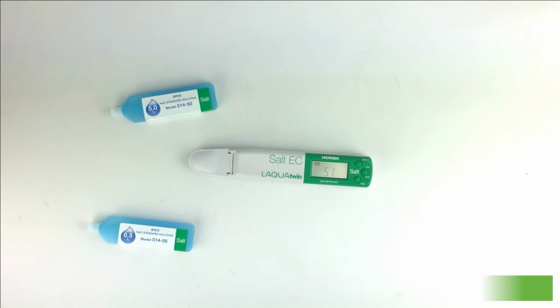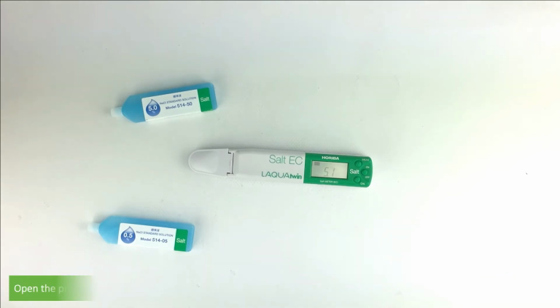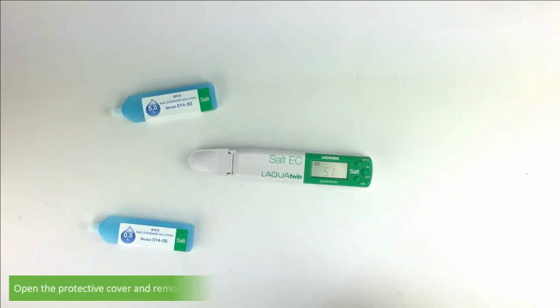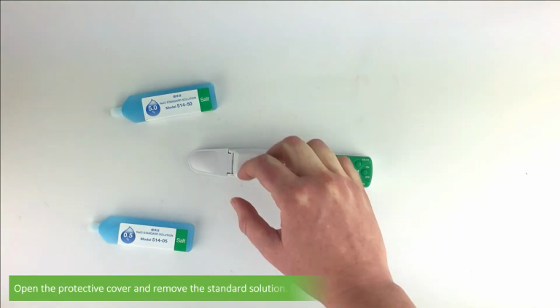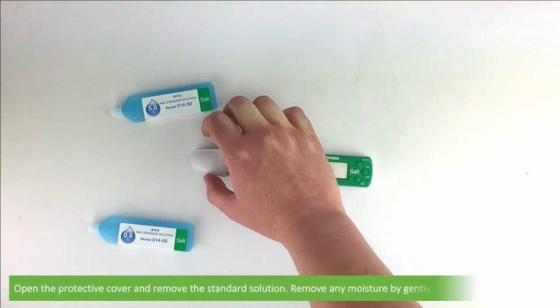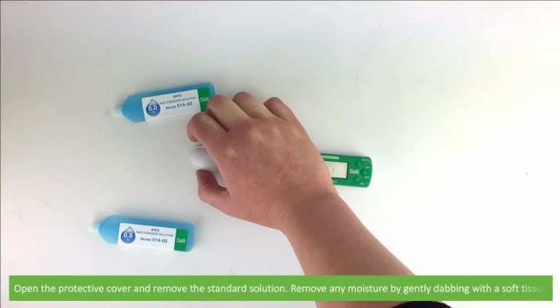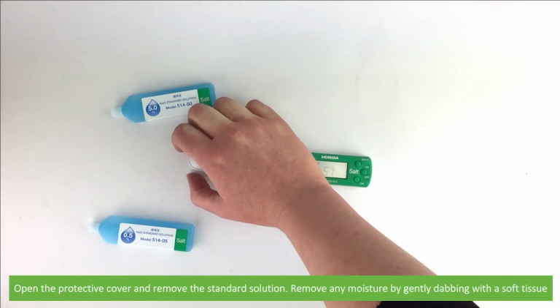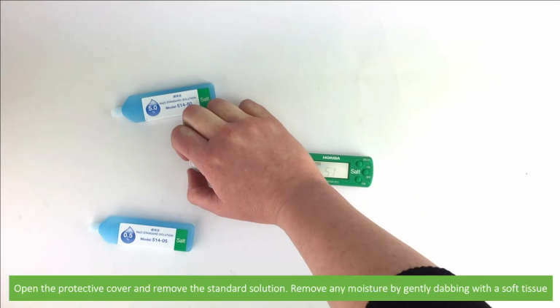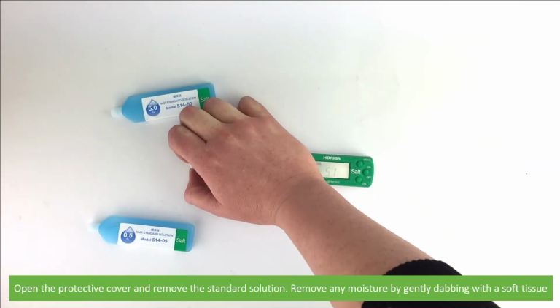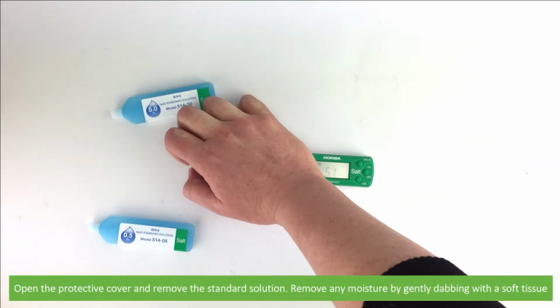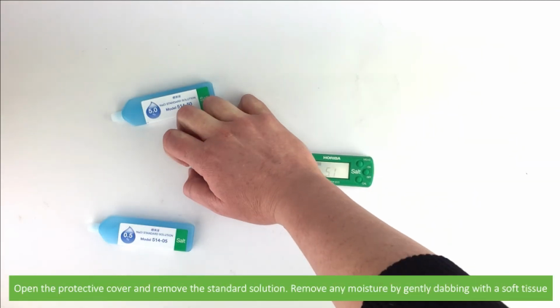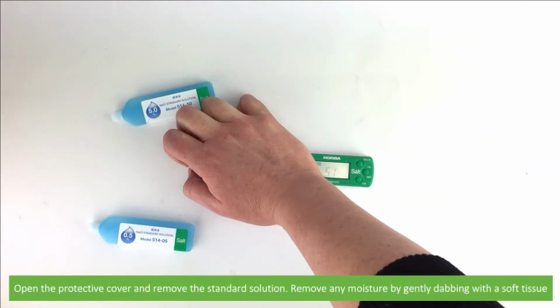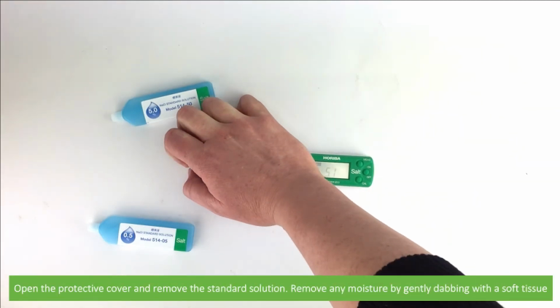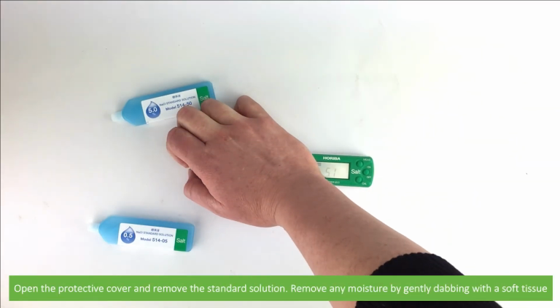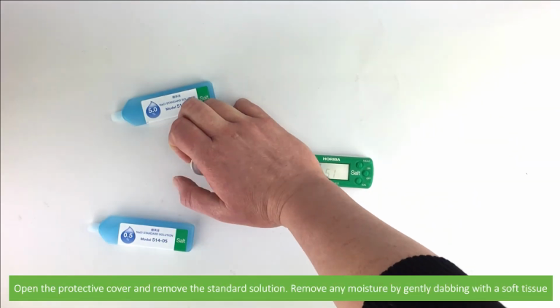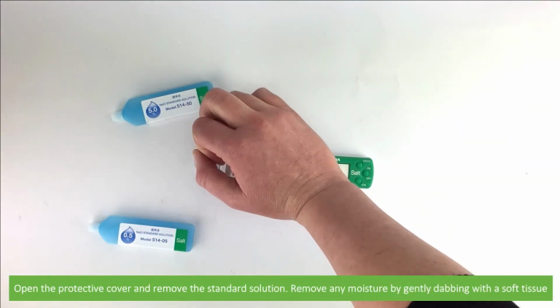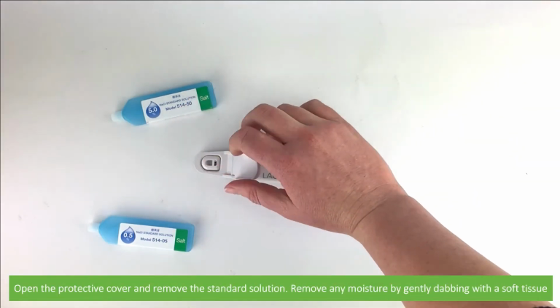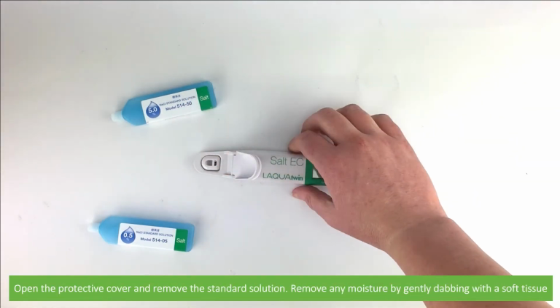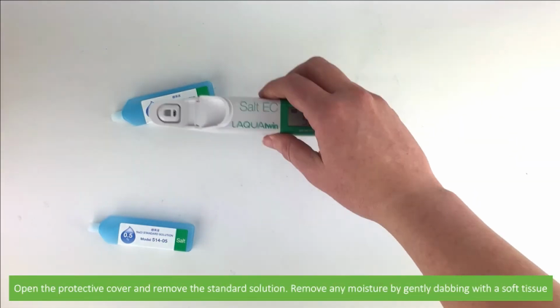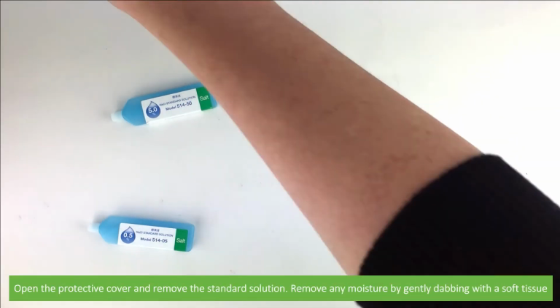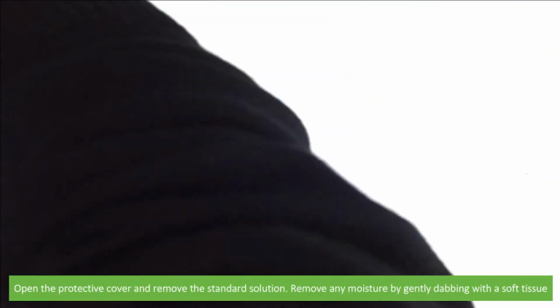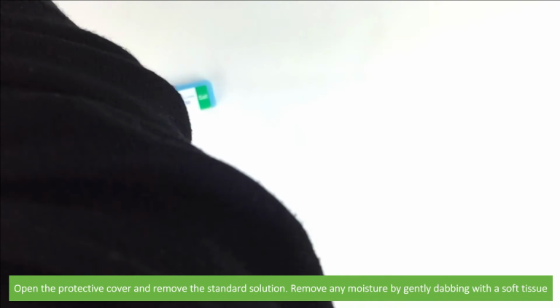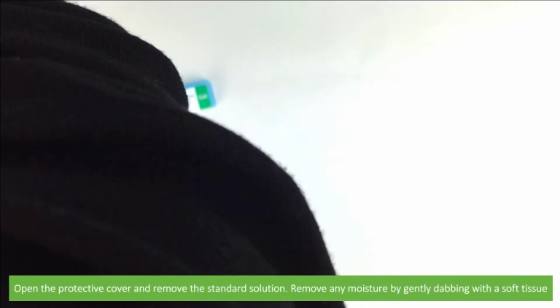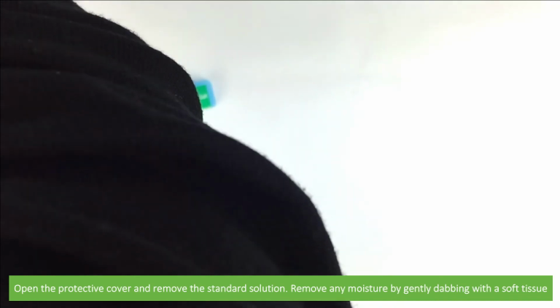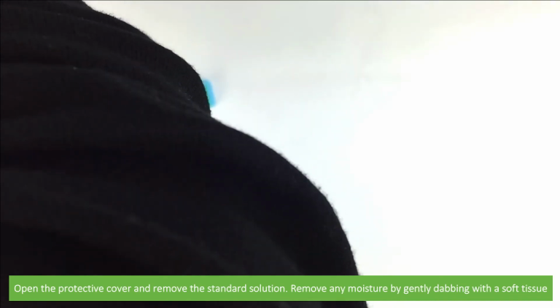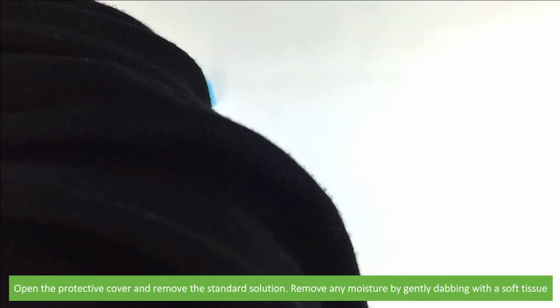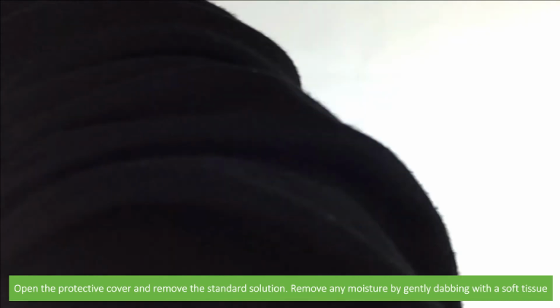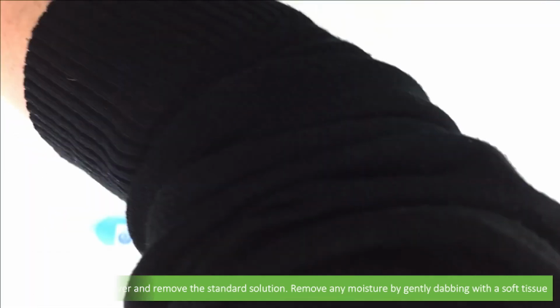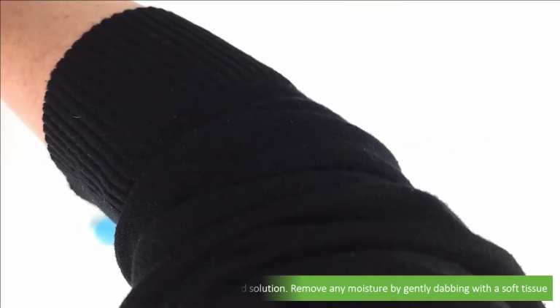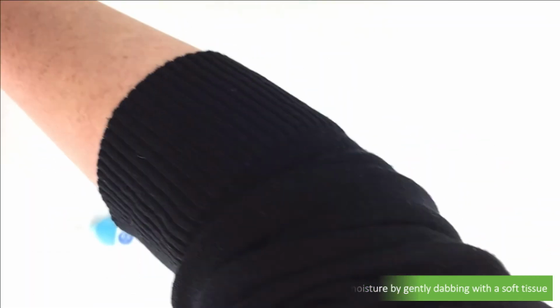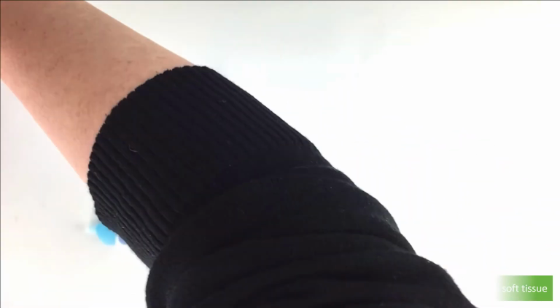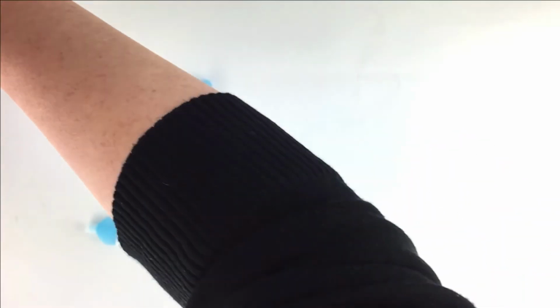Open the protective cover and remove the standard solution. Remove any moisture by gently dabbing with a soft tissue.